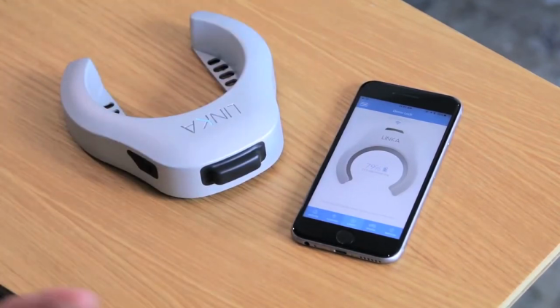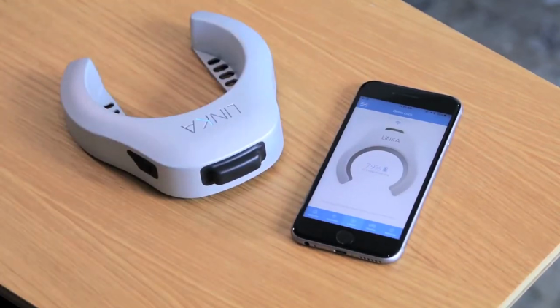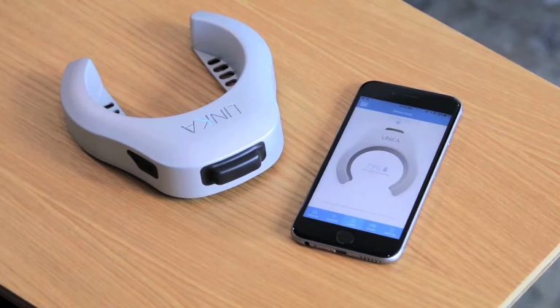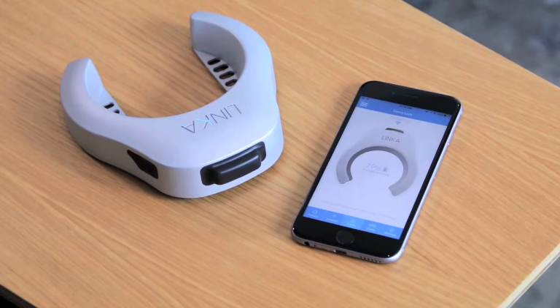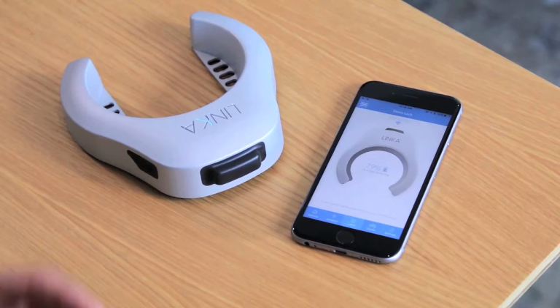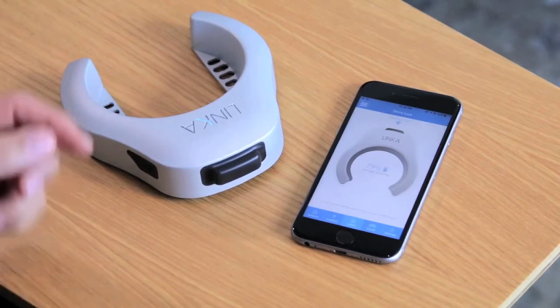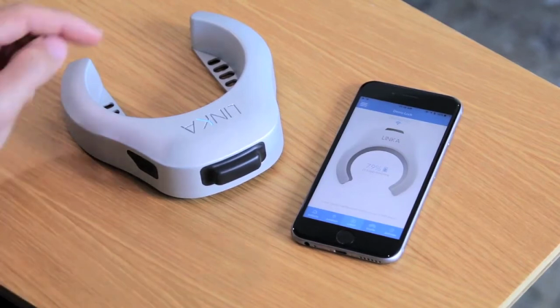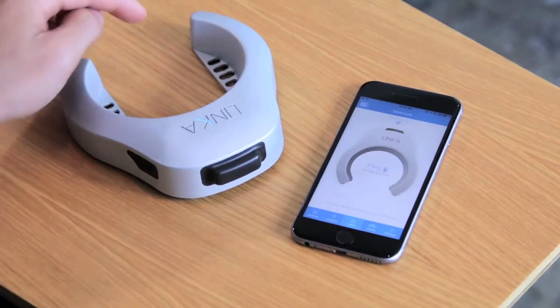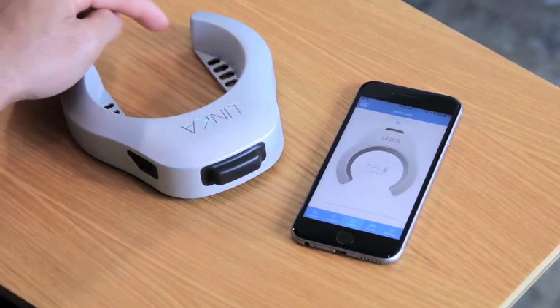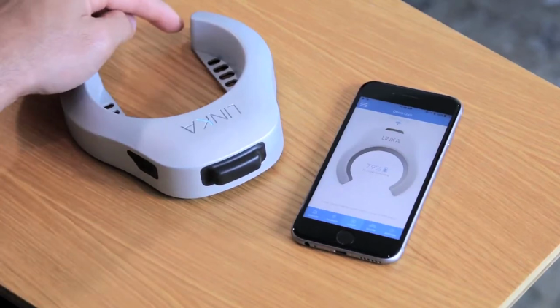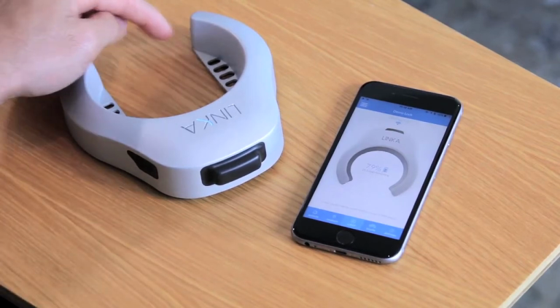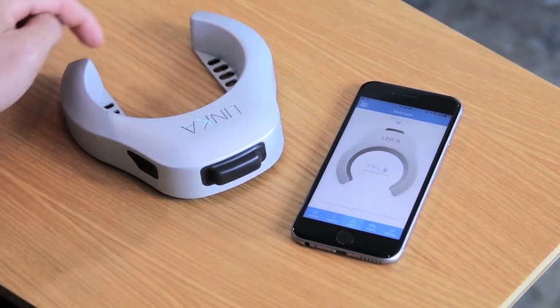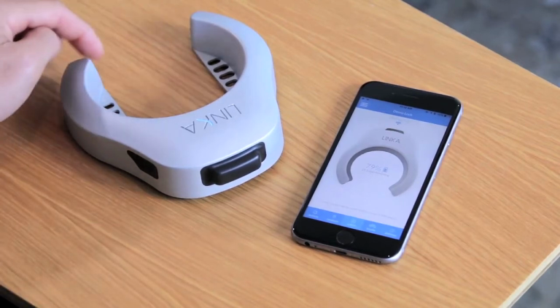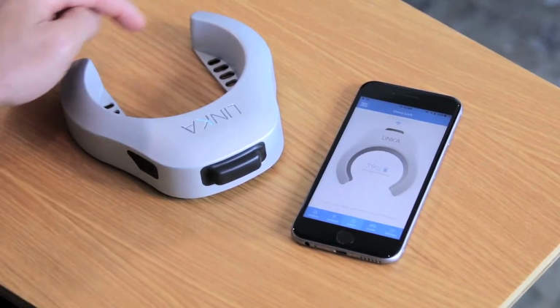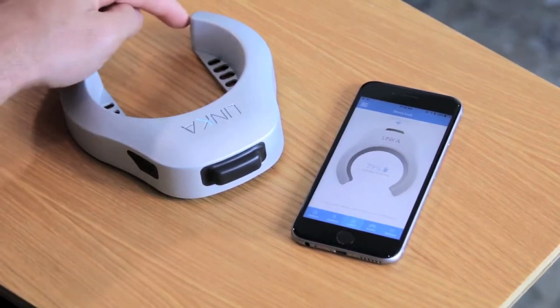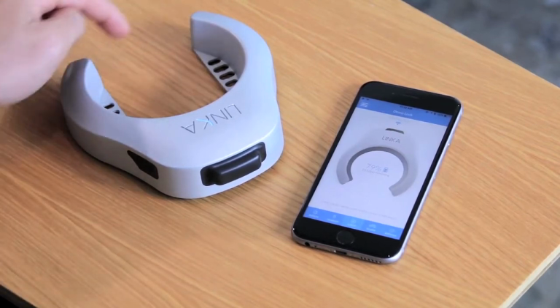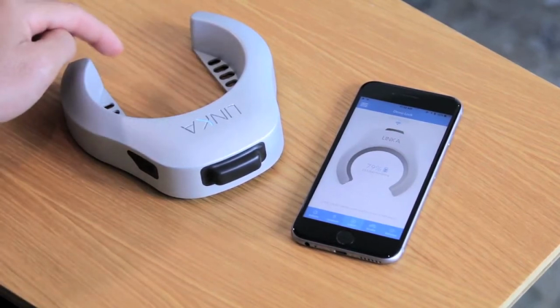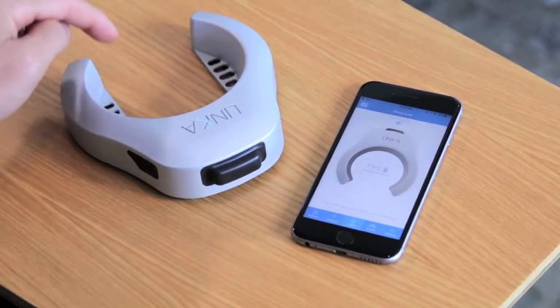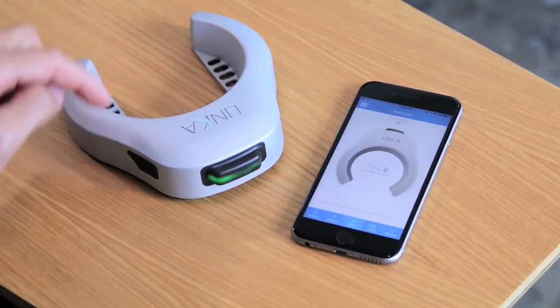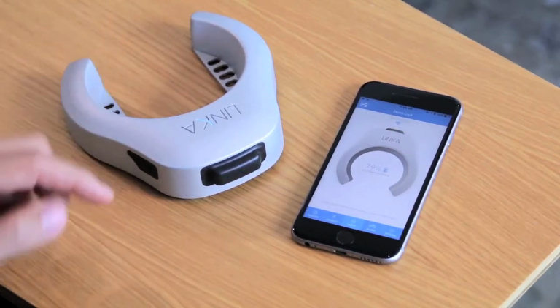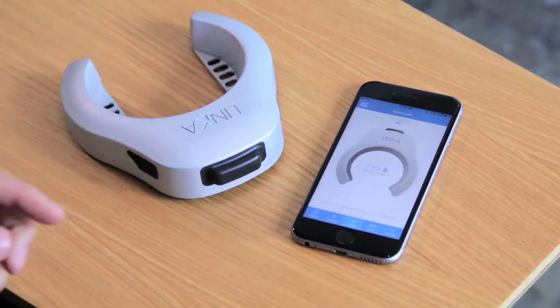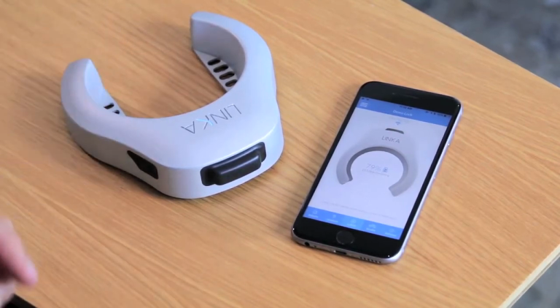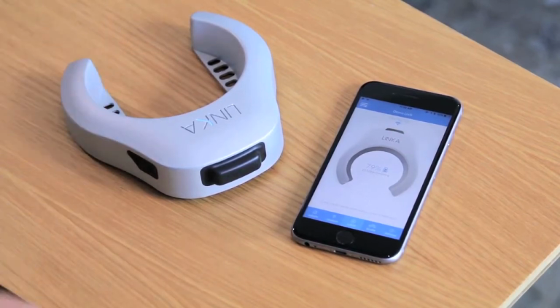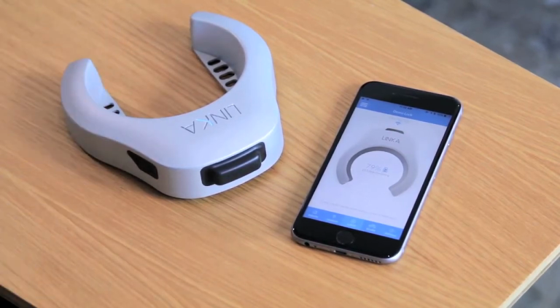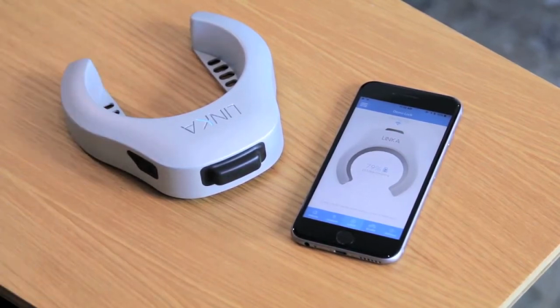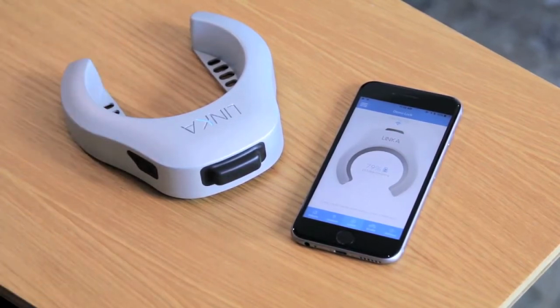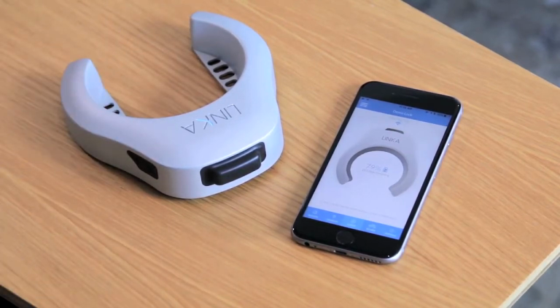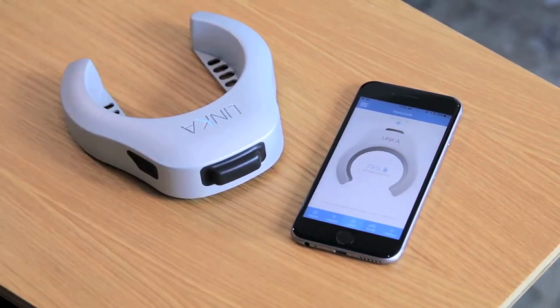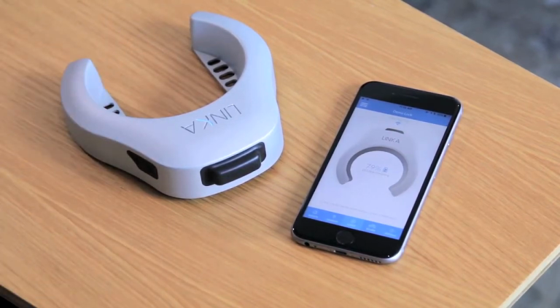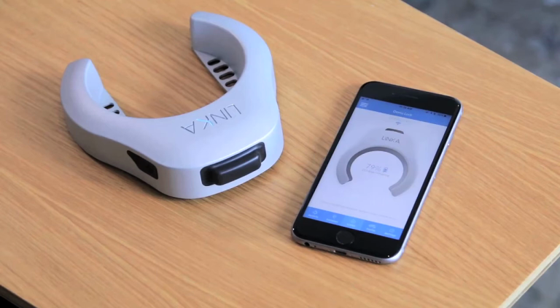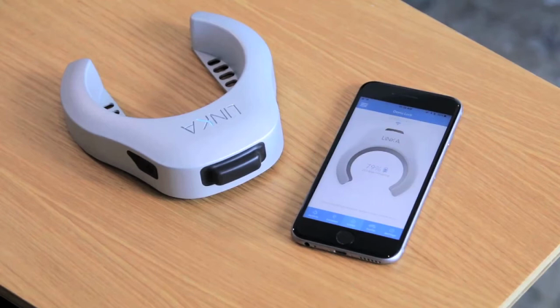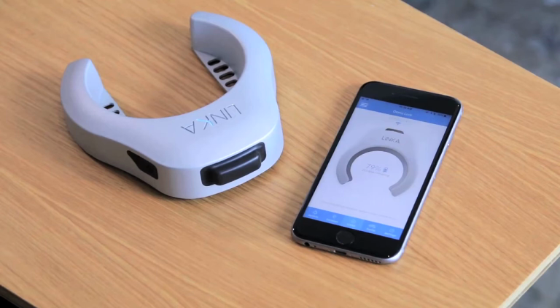The second thing we want to confirm is that our lock itself is actually unlocked. That will make sure that we go through the firmware process smoothly.